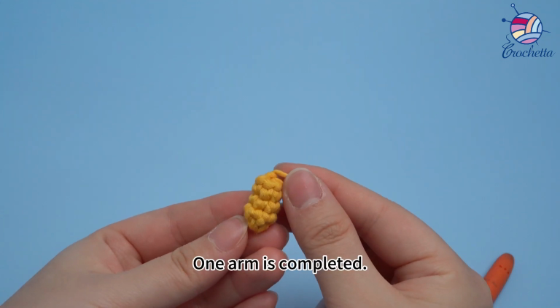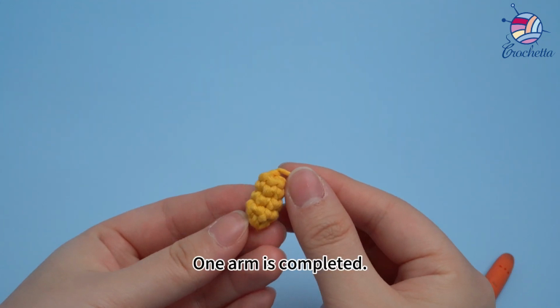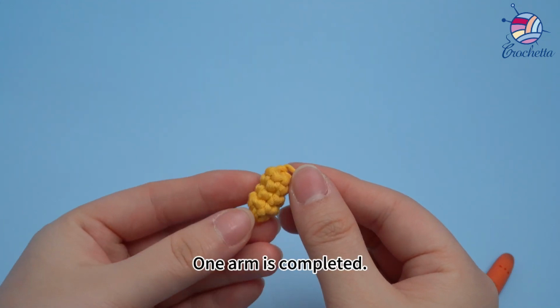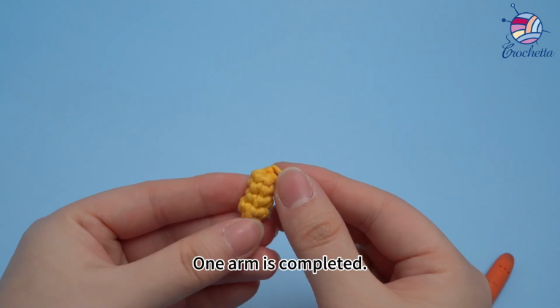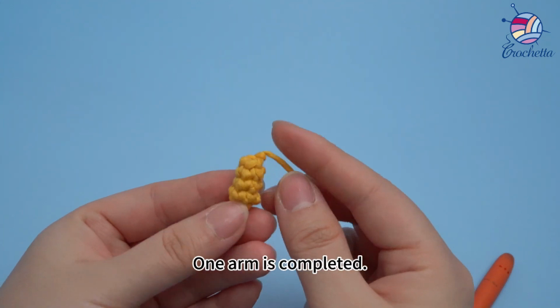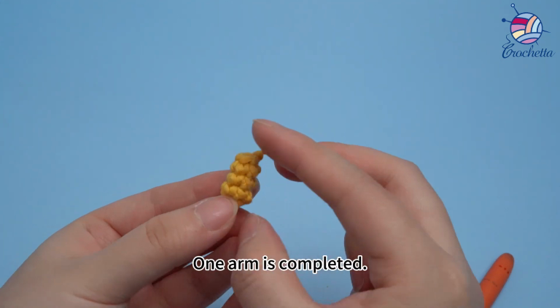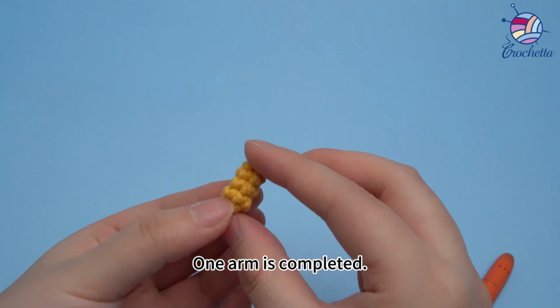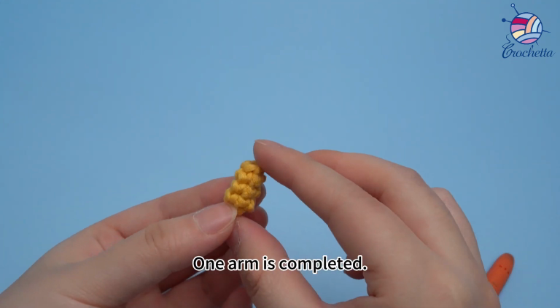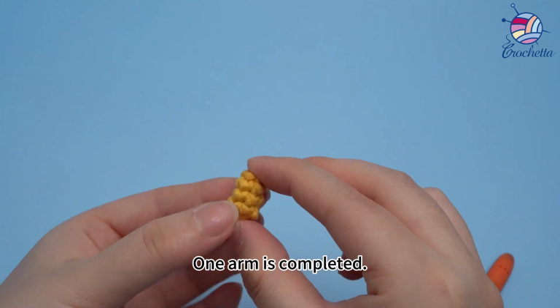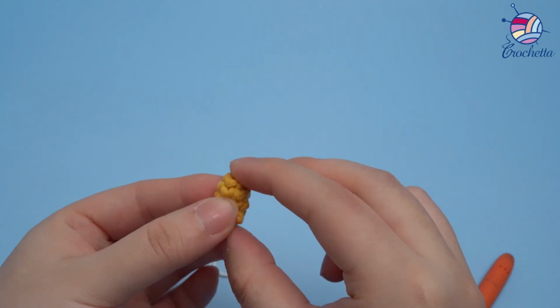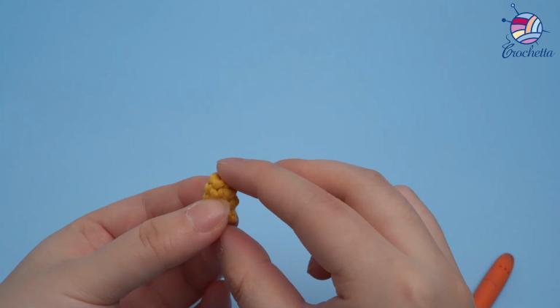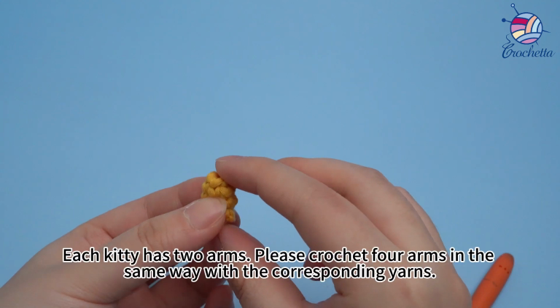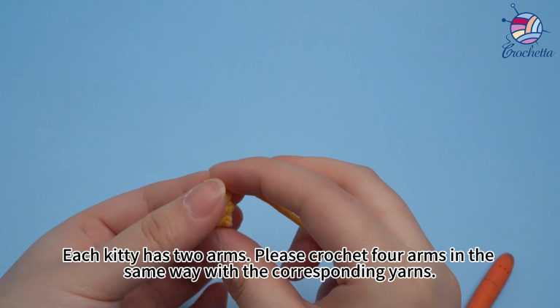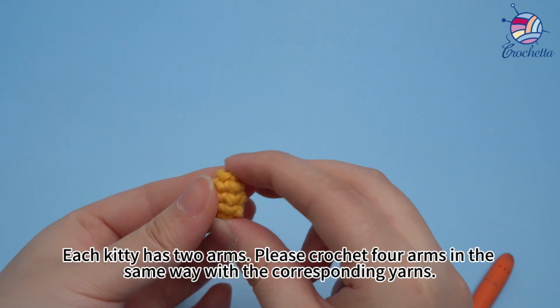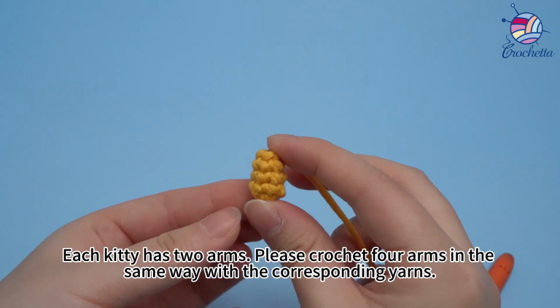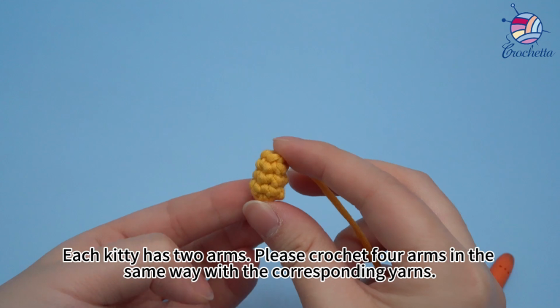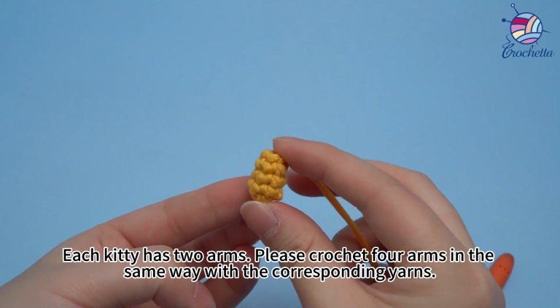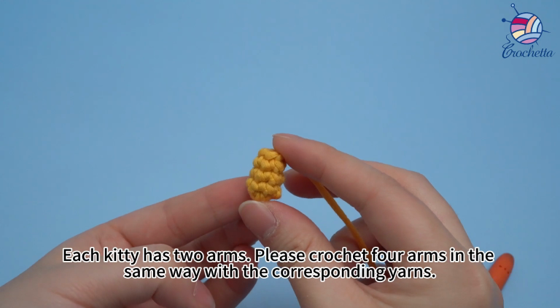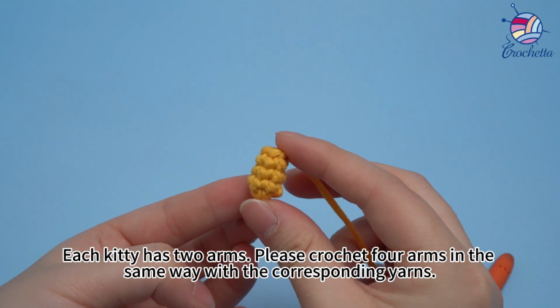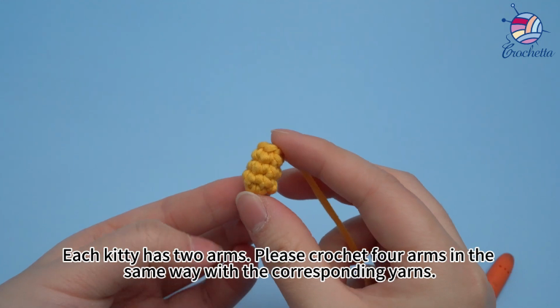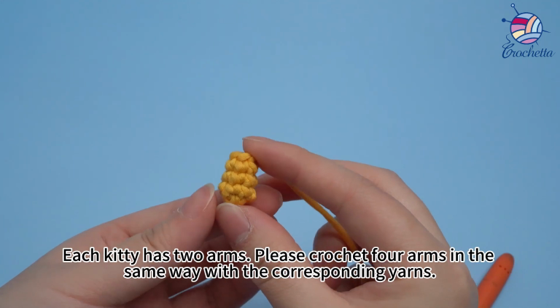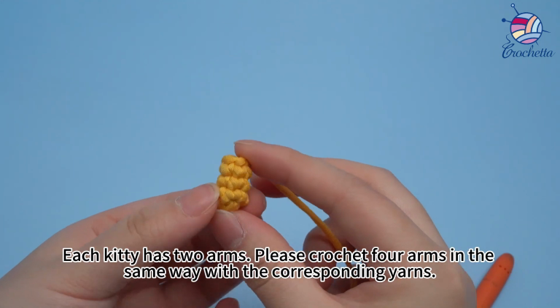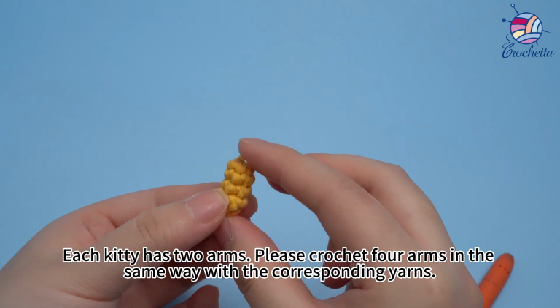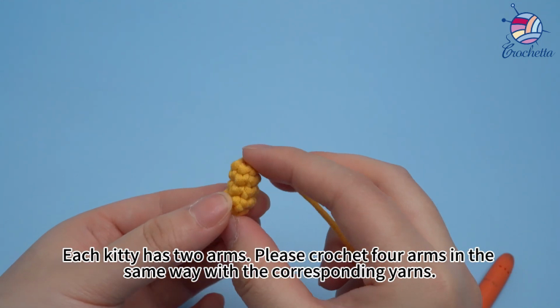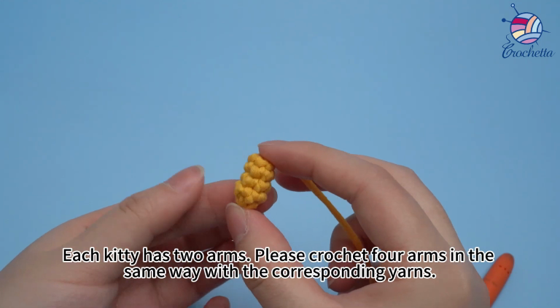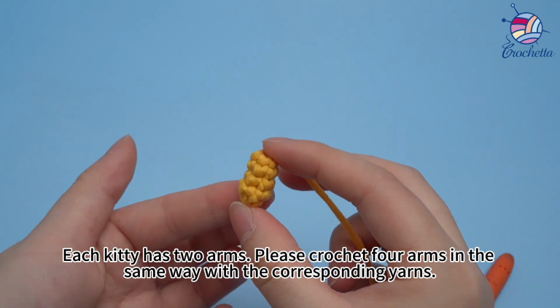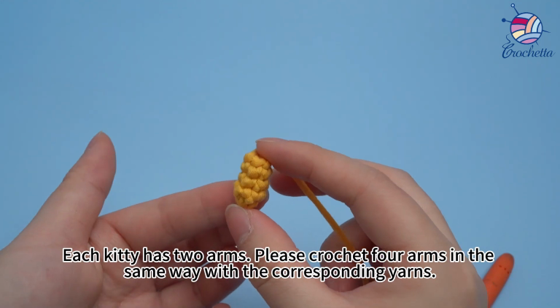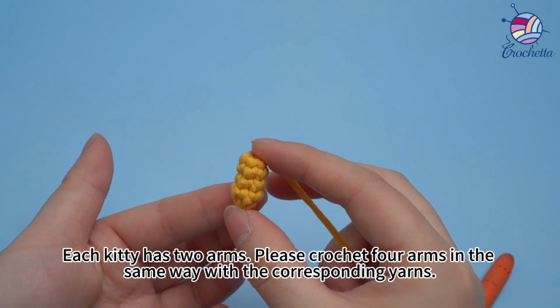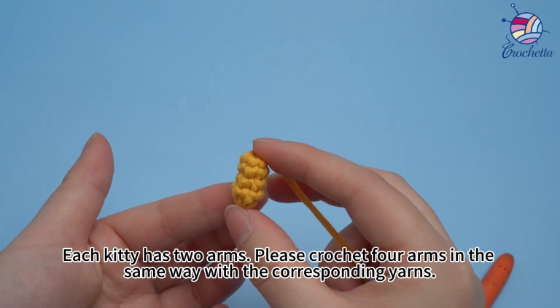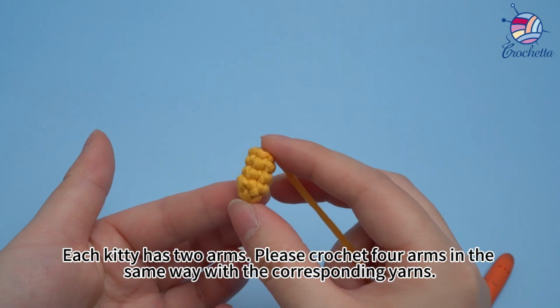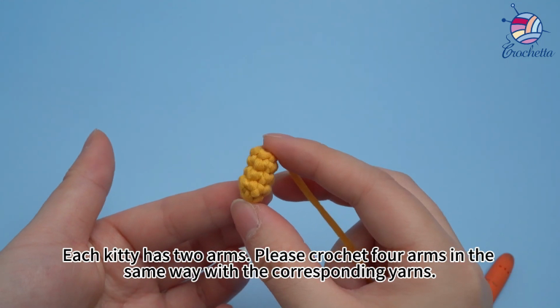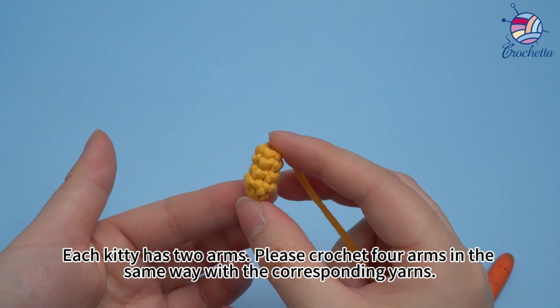One arm is completed. Each kitty has two arms, so please crochet four arms in the same way with the corresponding yarn.